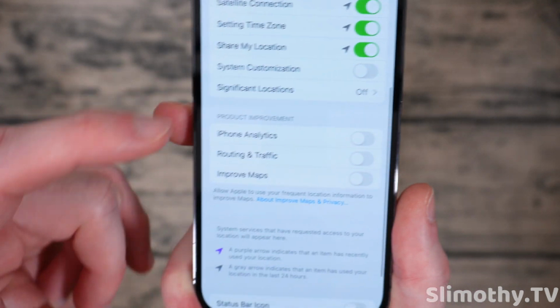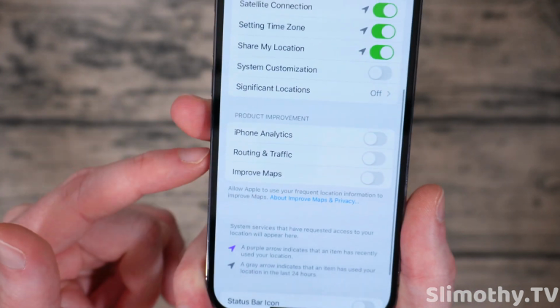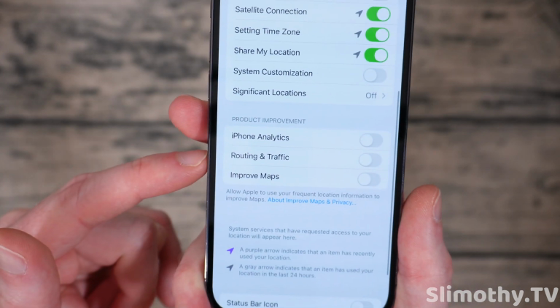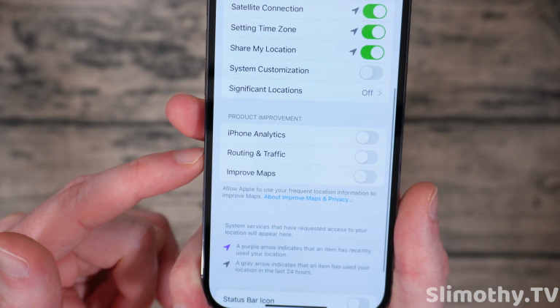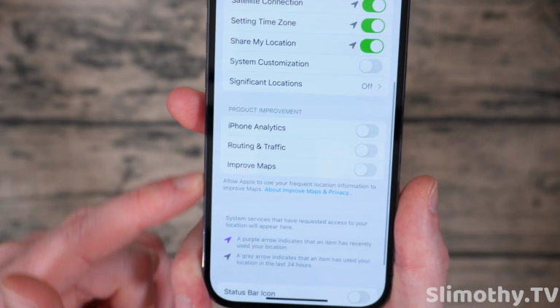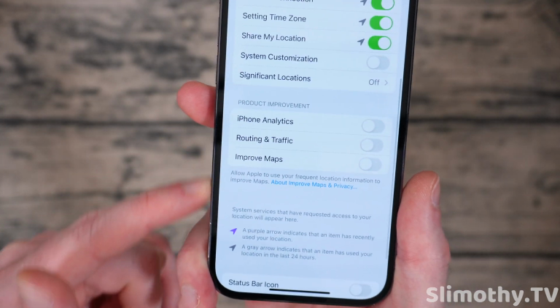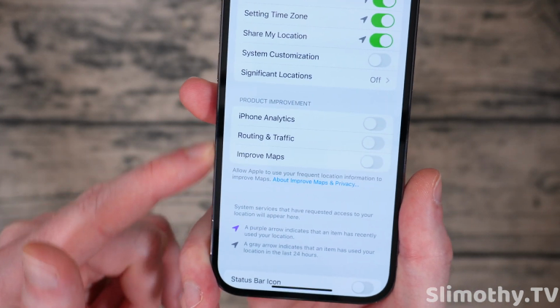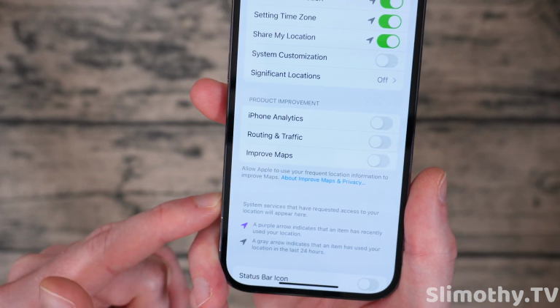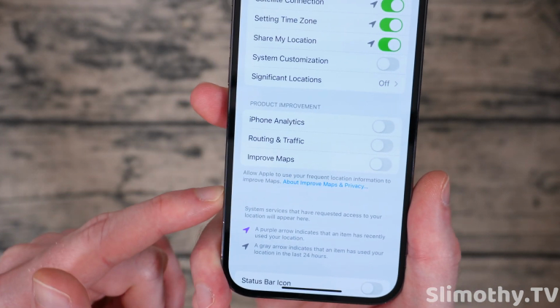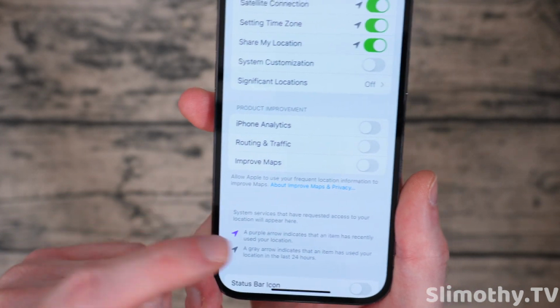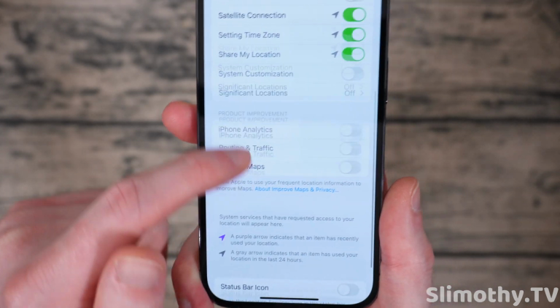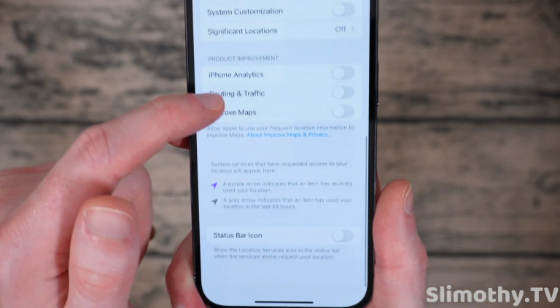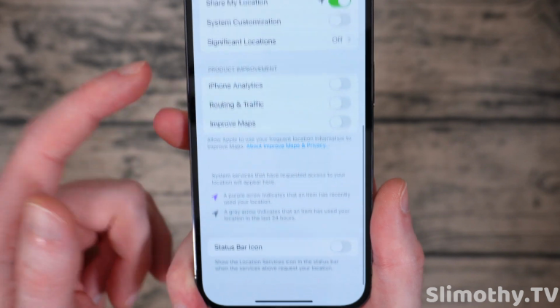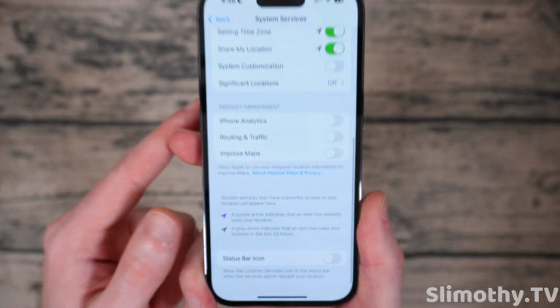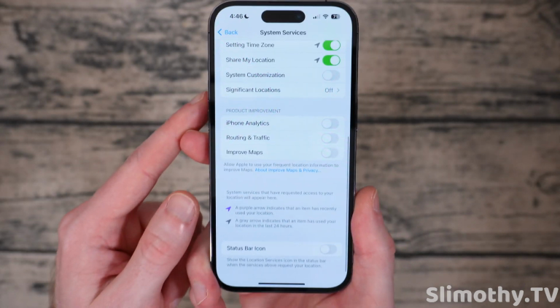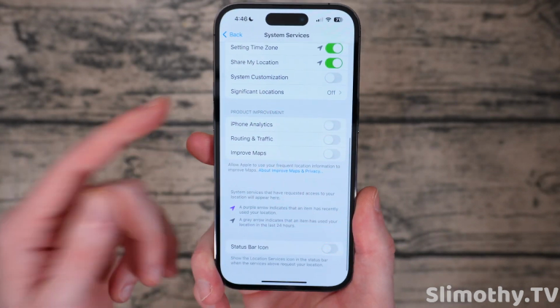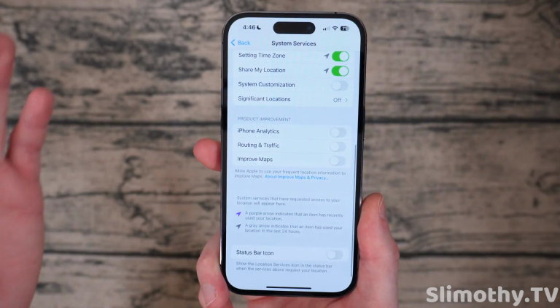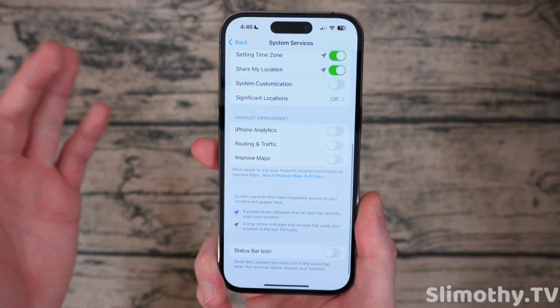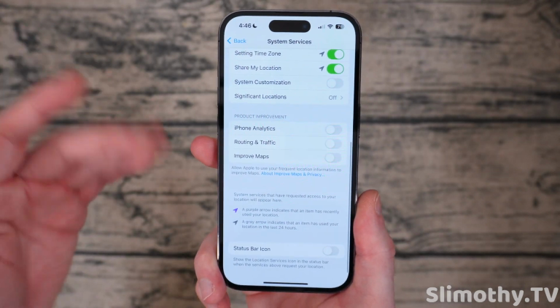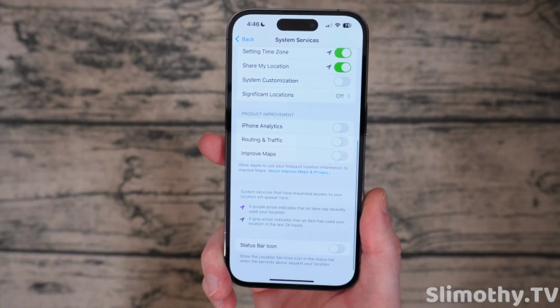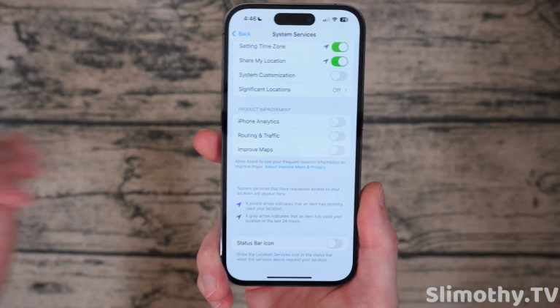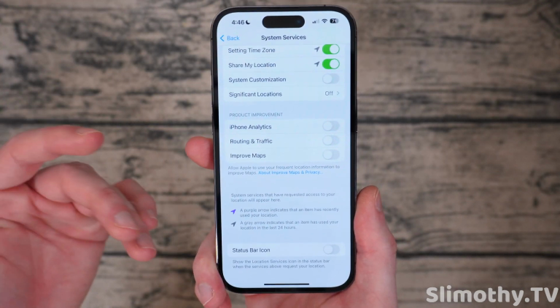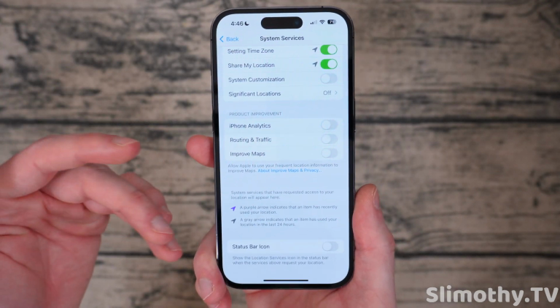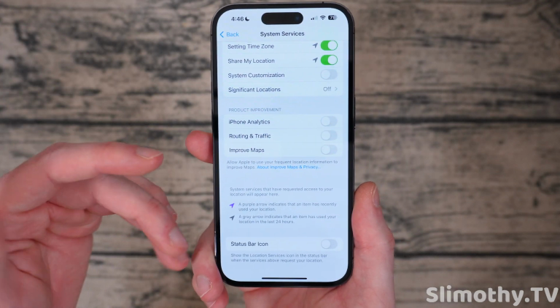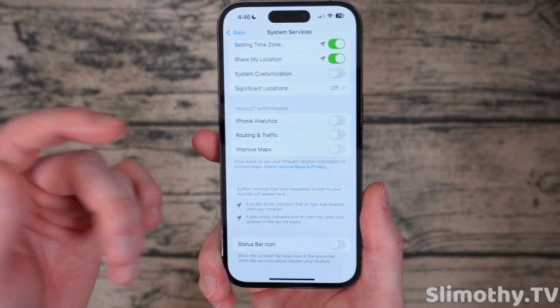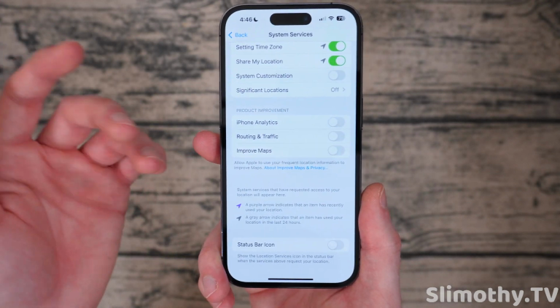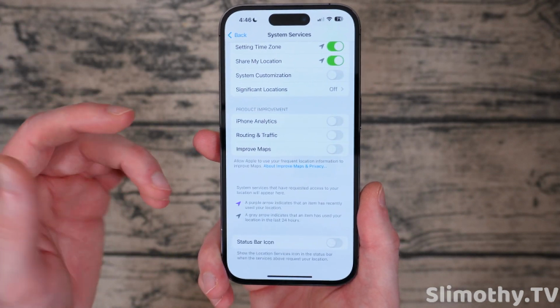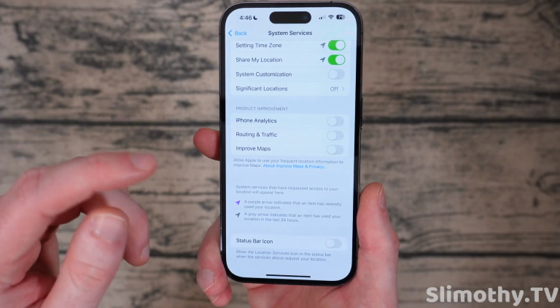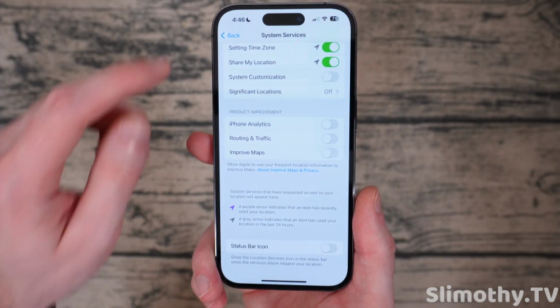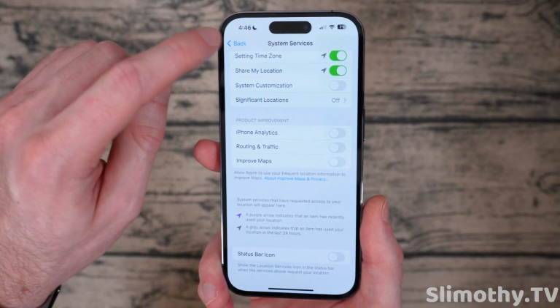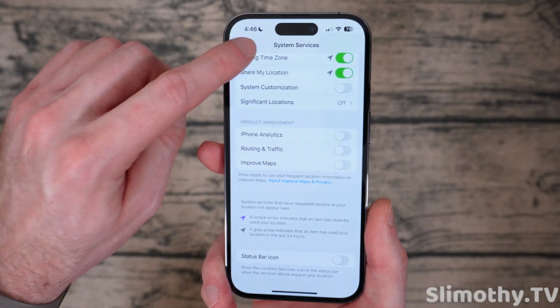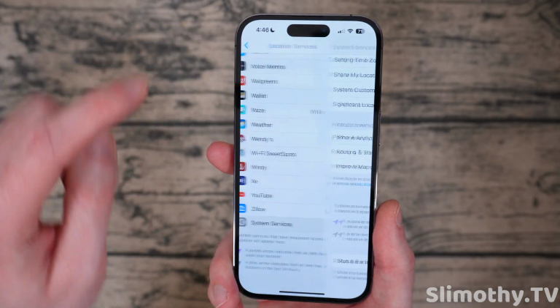iPhone Analytics — turn all of these off and keep them off. You don't need them. It just helps Apple, it wastes your battery, and it's creepy.